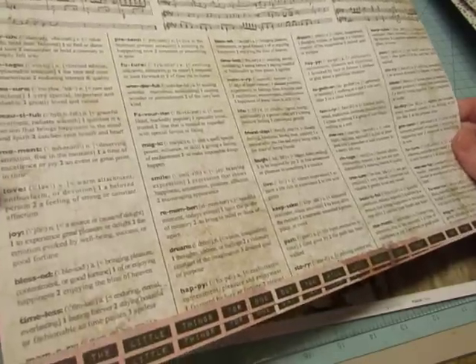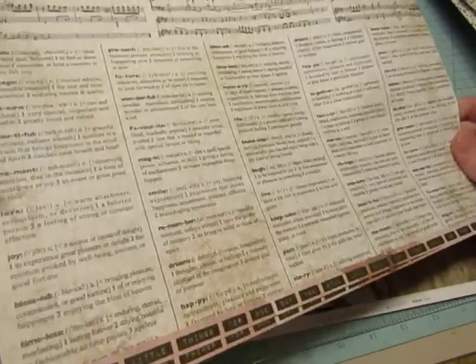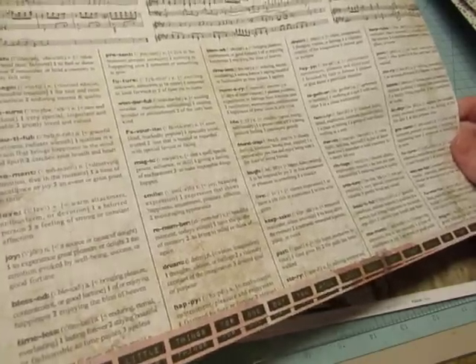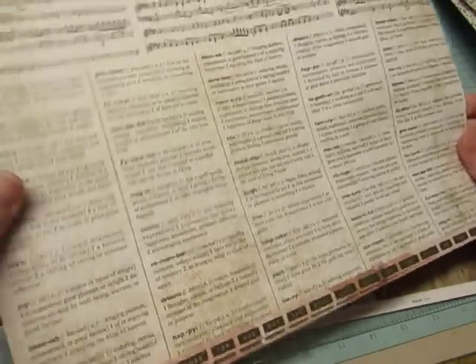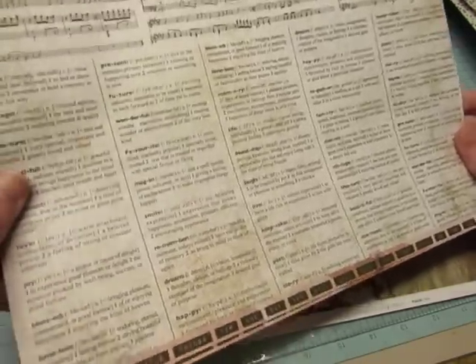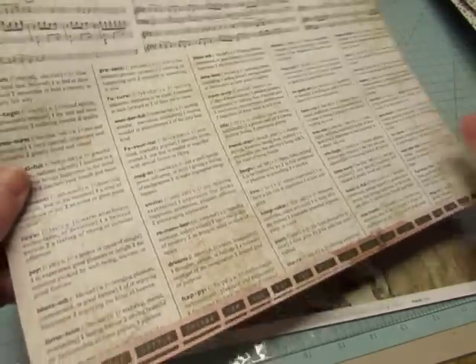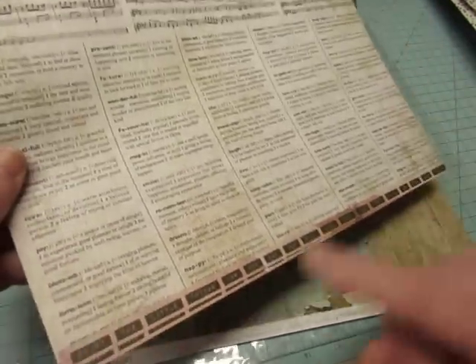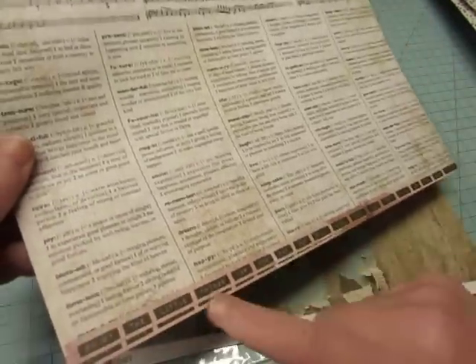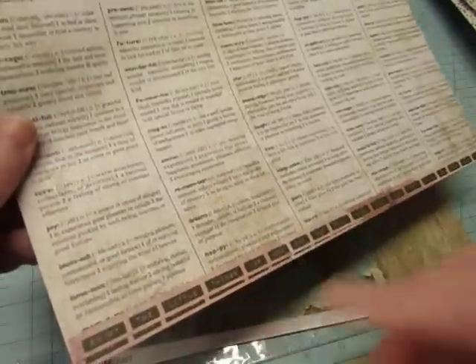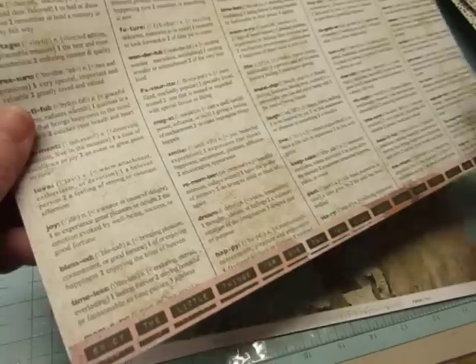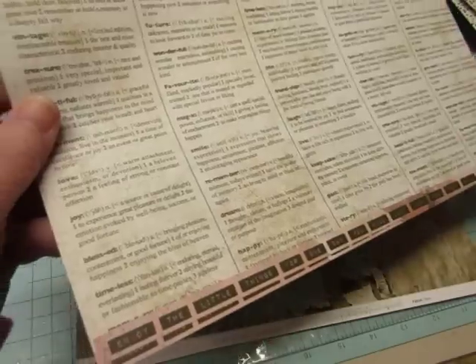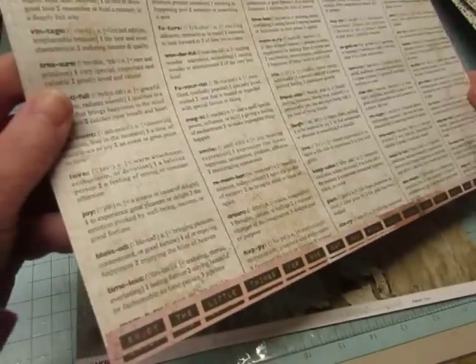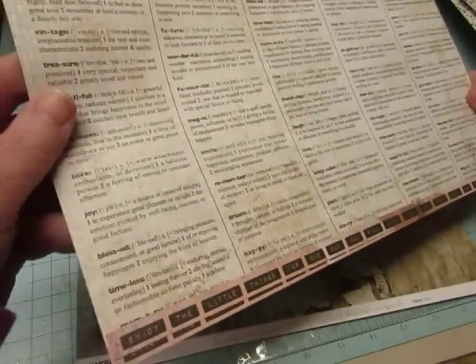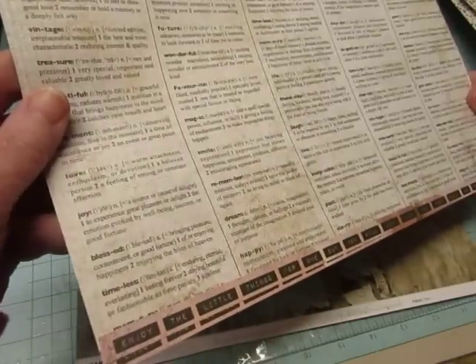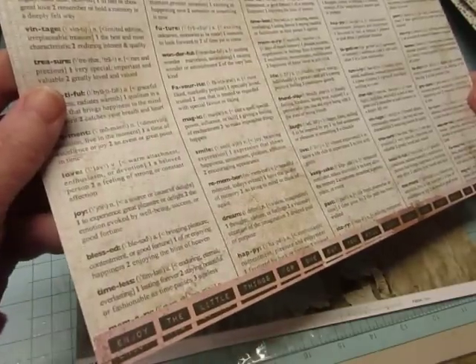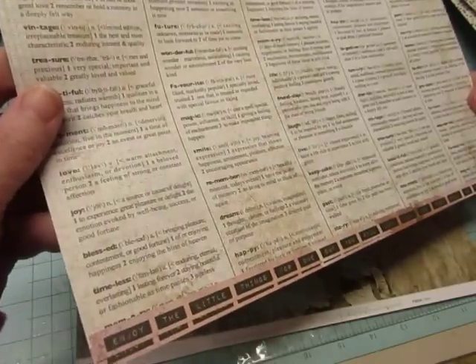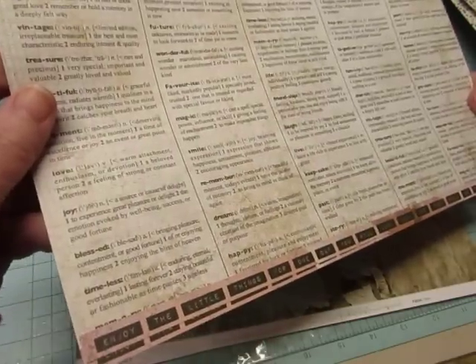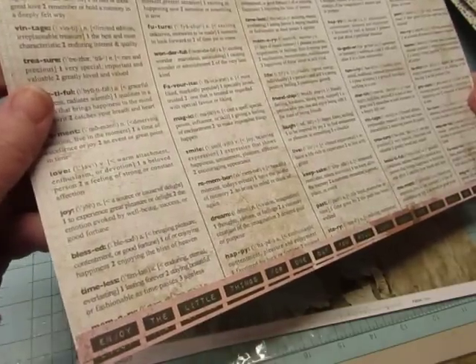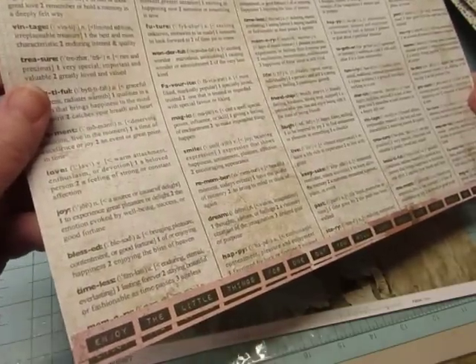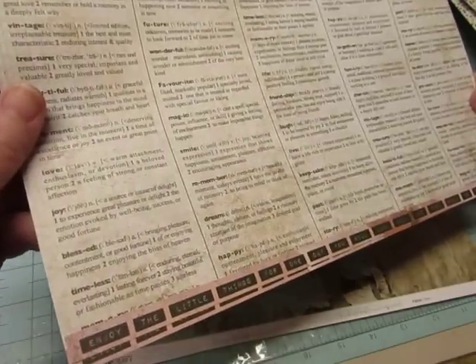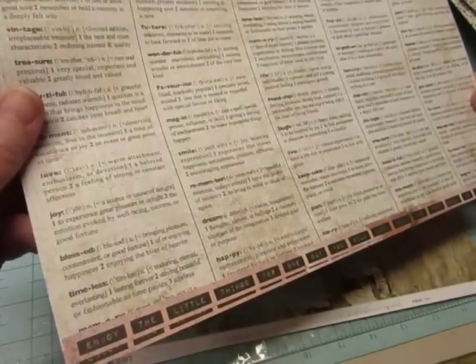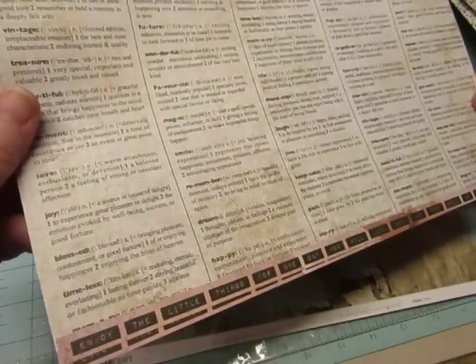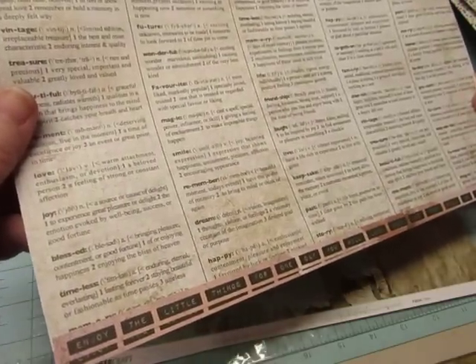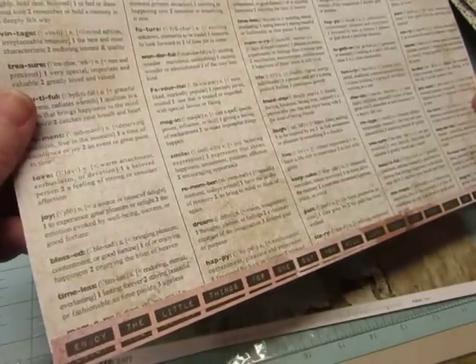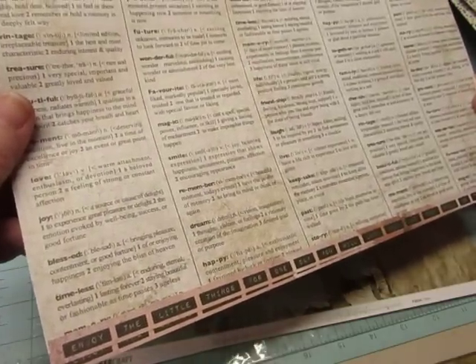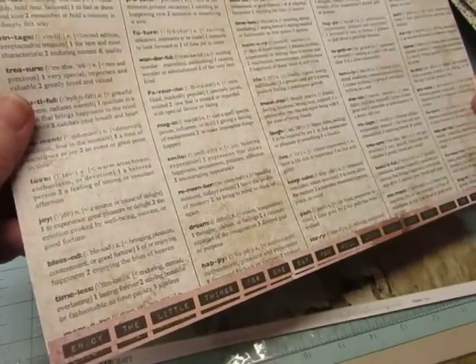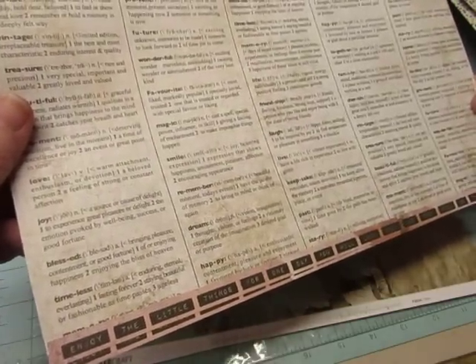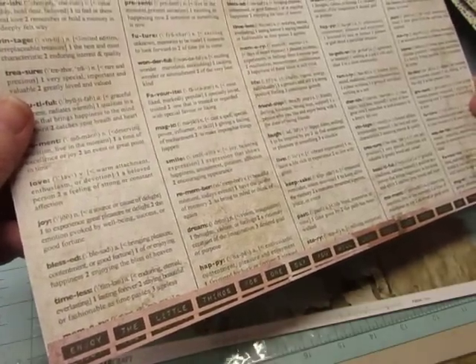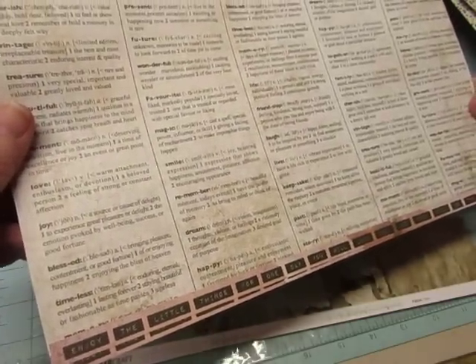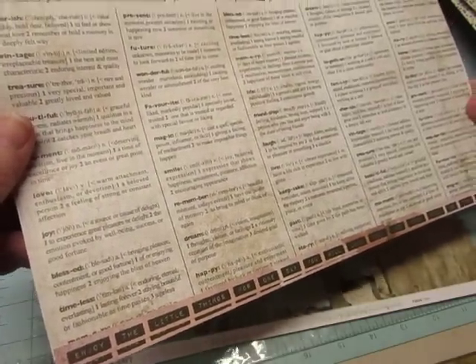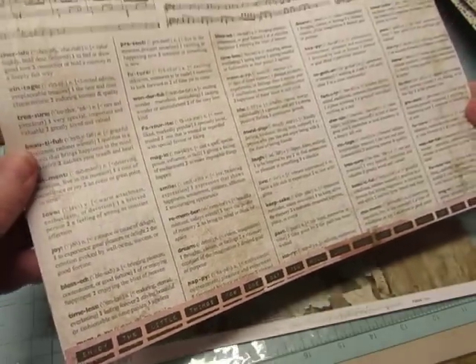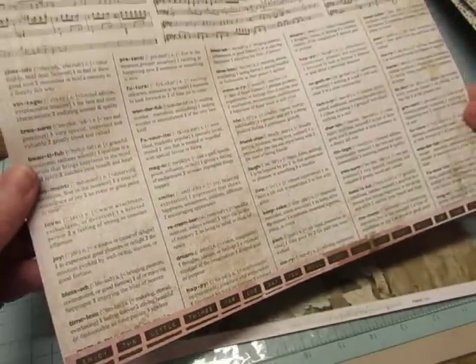And this one has a quote at the bottom: "Enjoy the little things, for one day you will look back and they will be the big things."